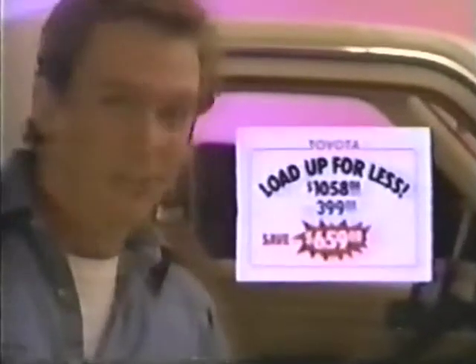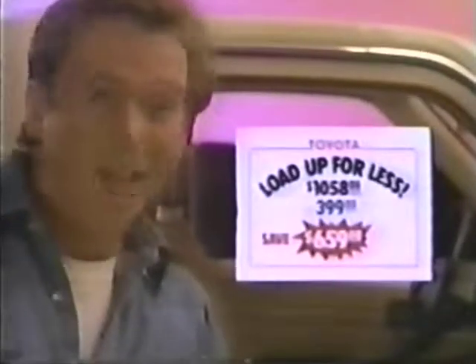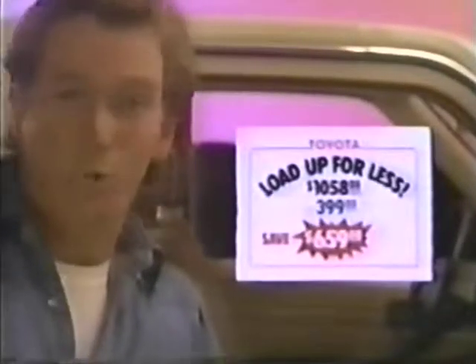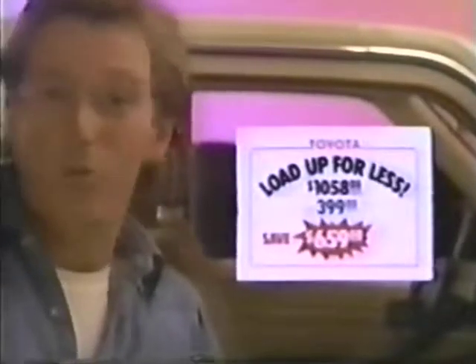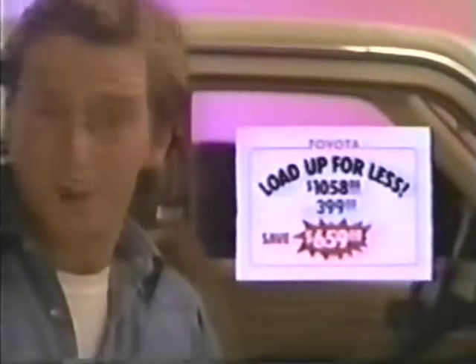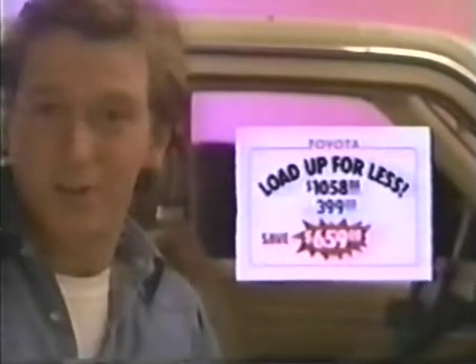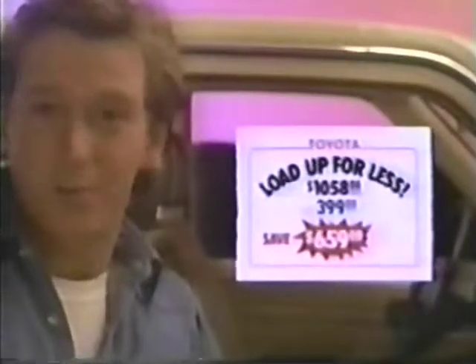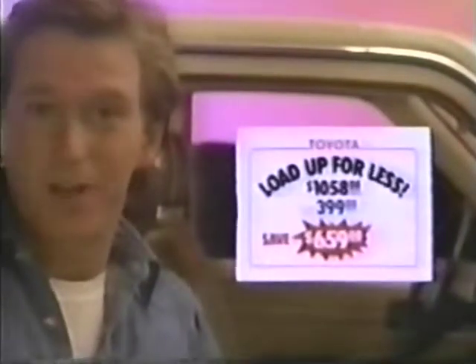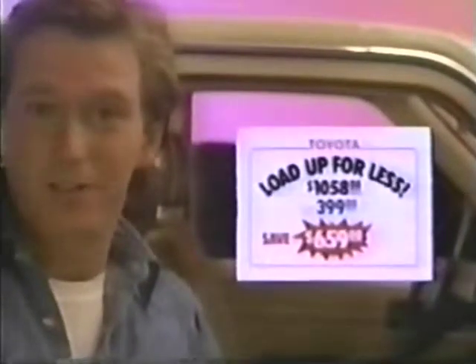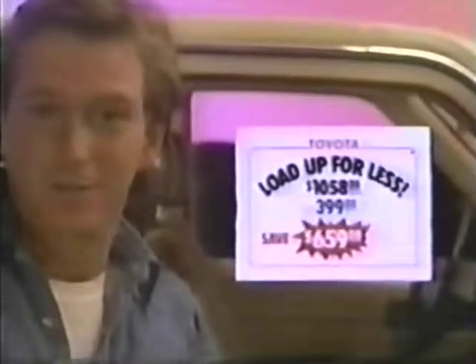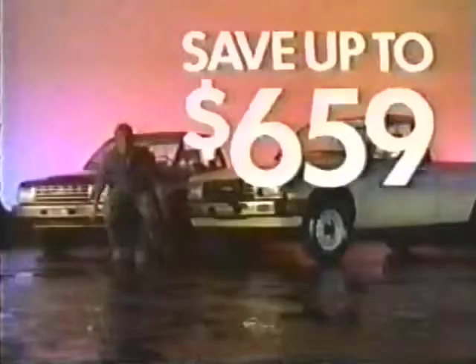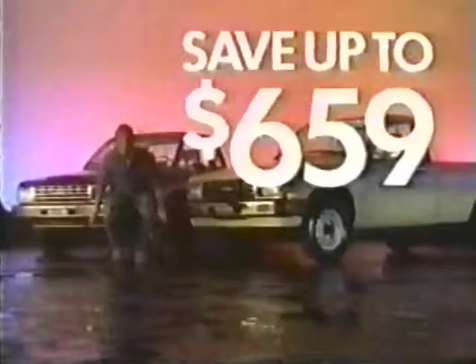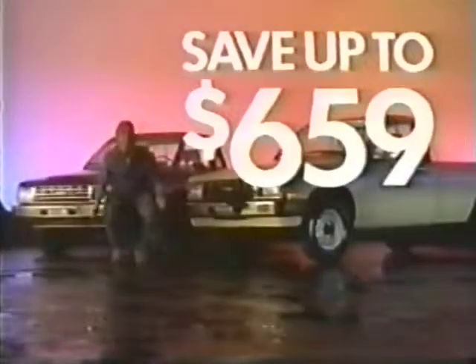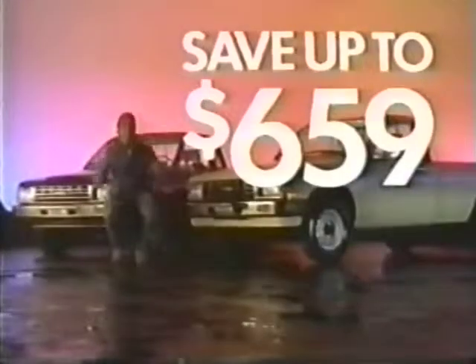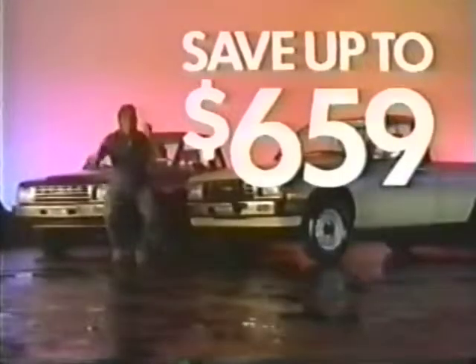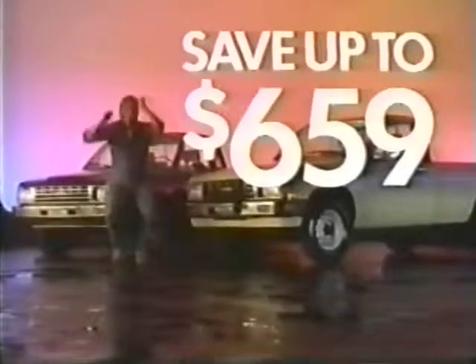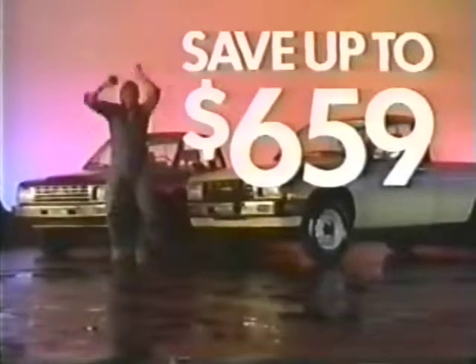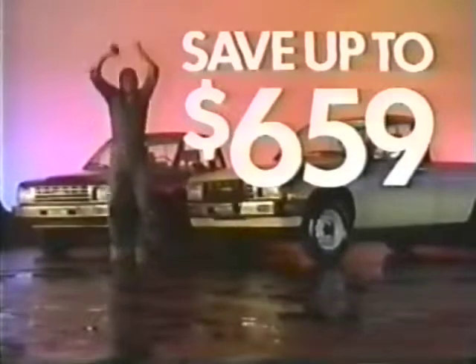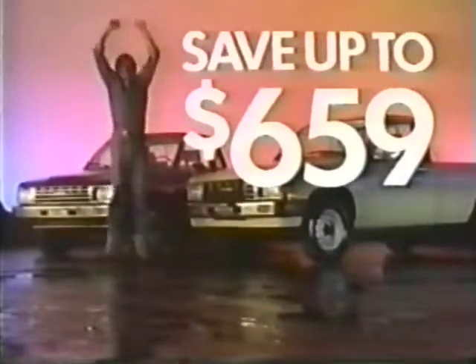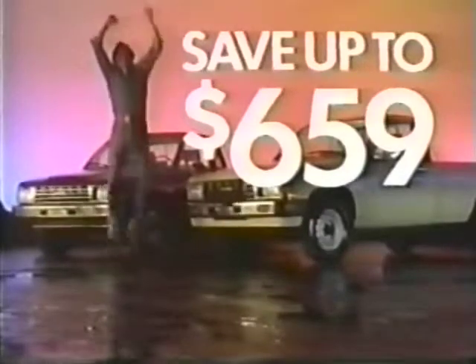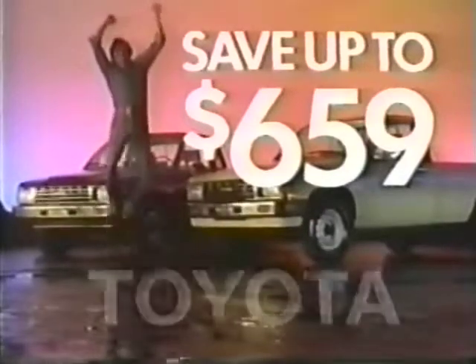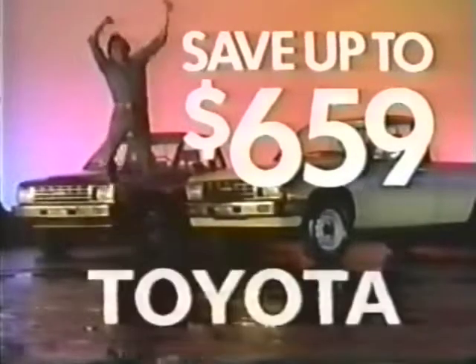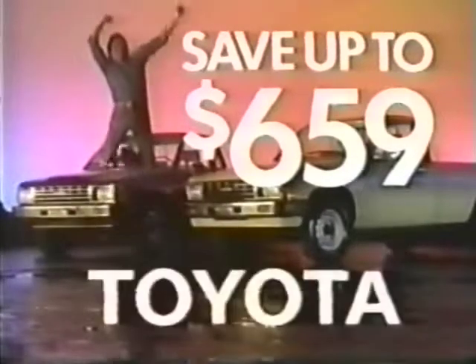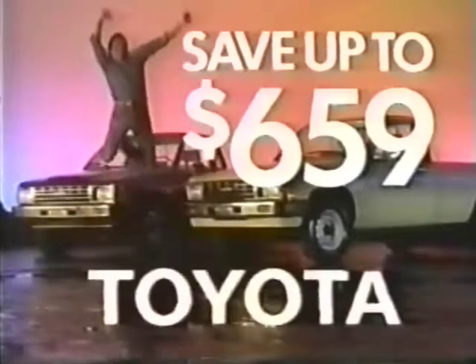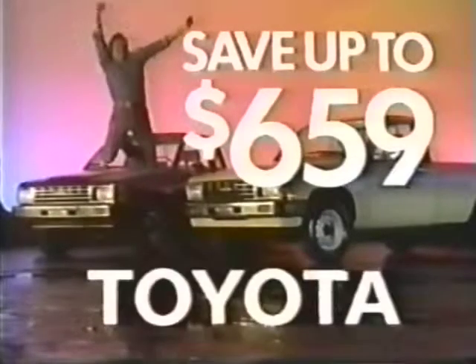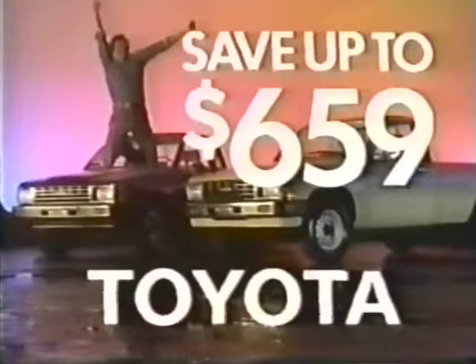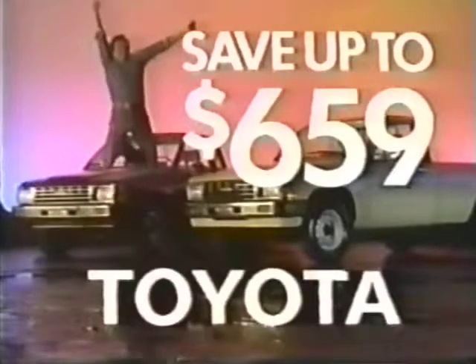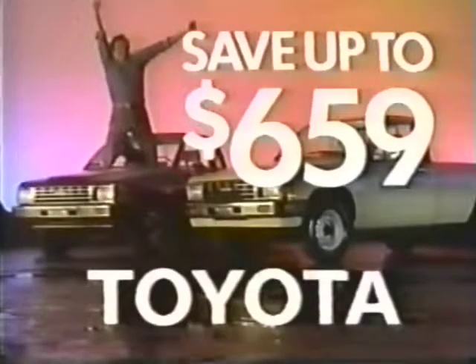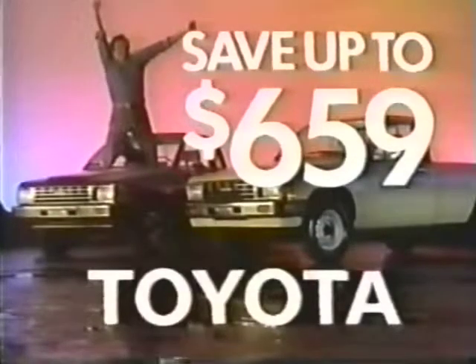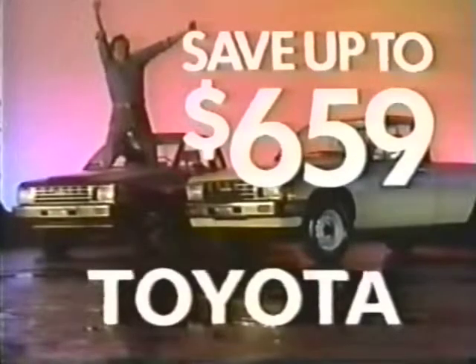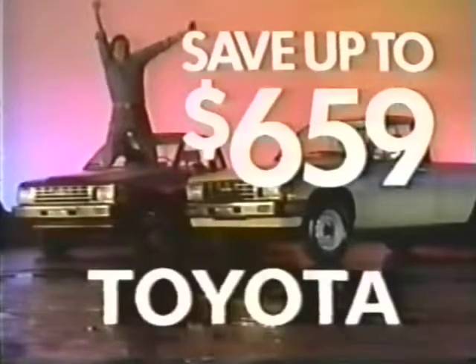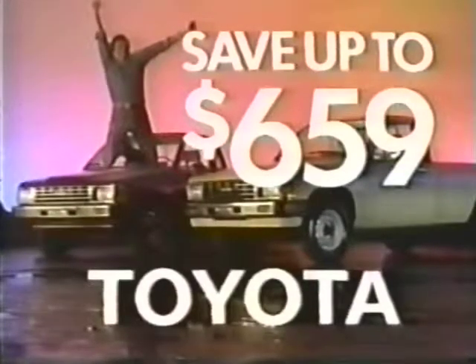Now that's what it's whistling about. Oh, oh, oh, what a feeling — Toyota.